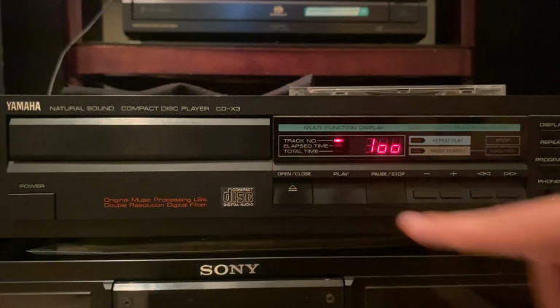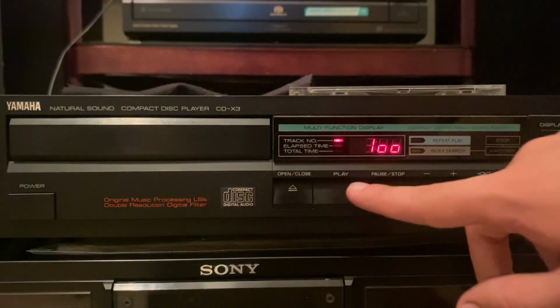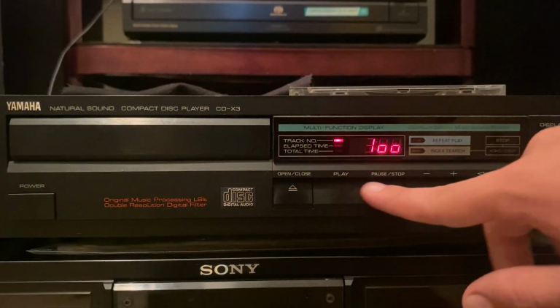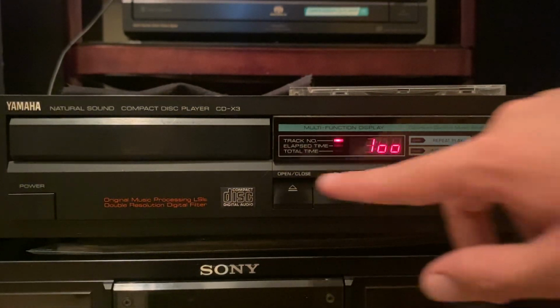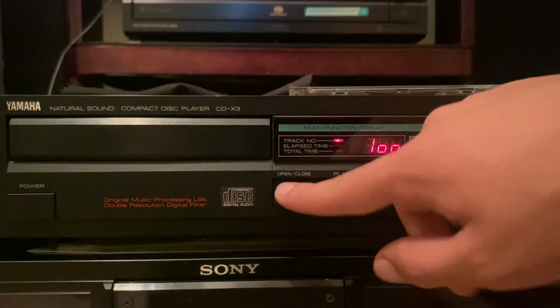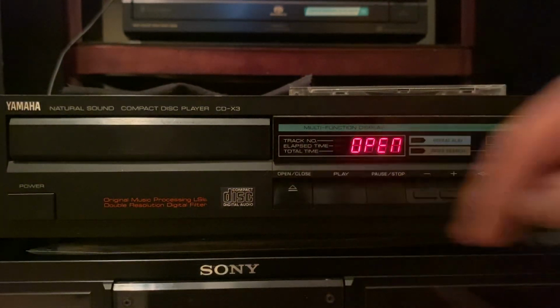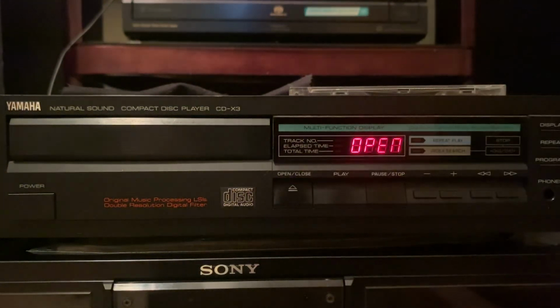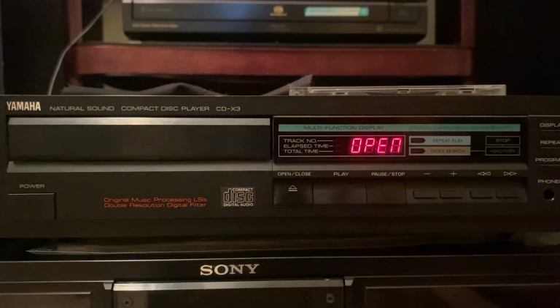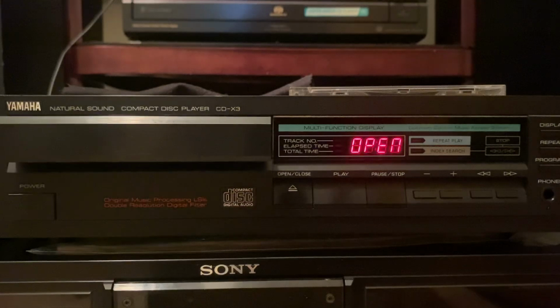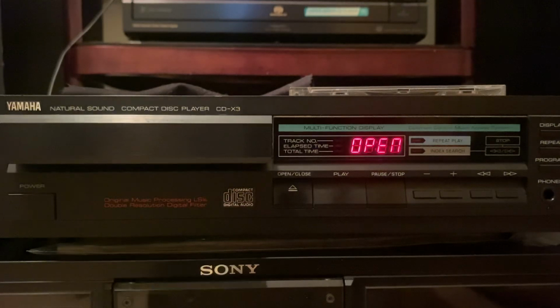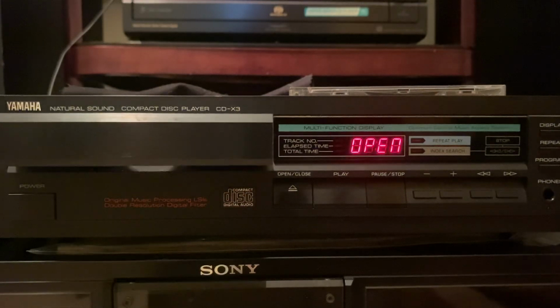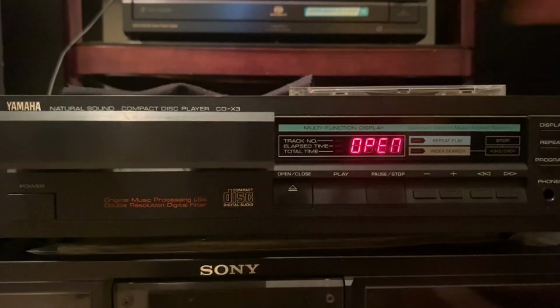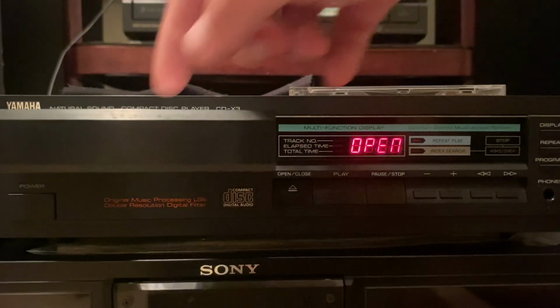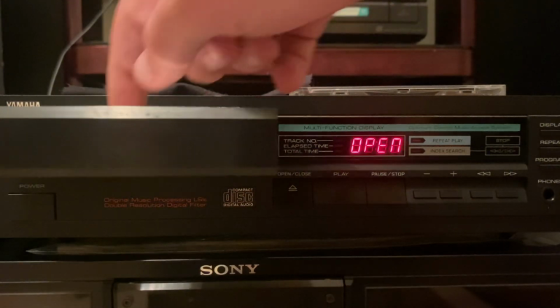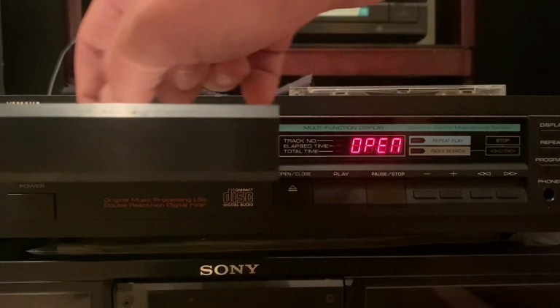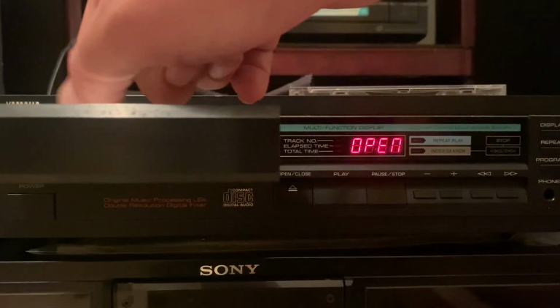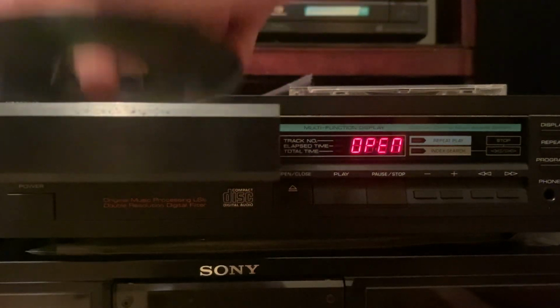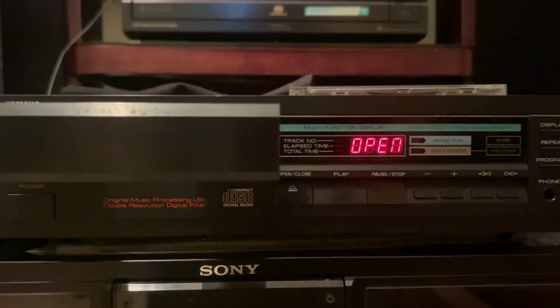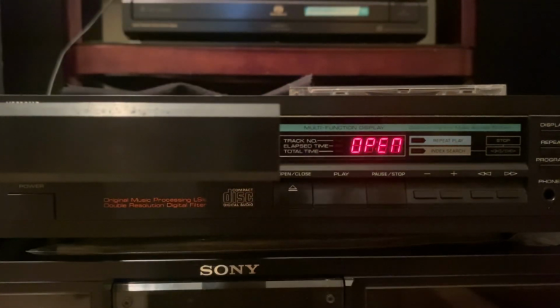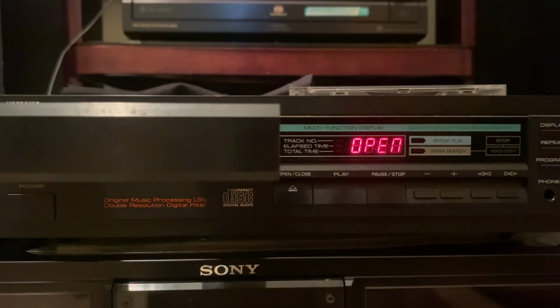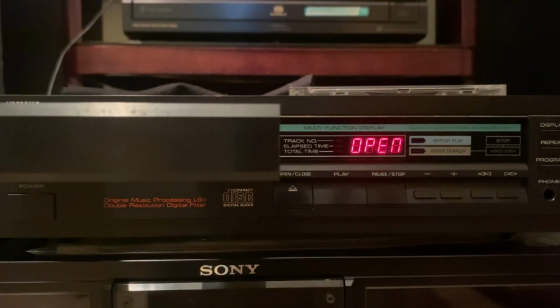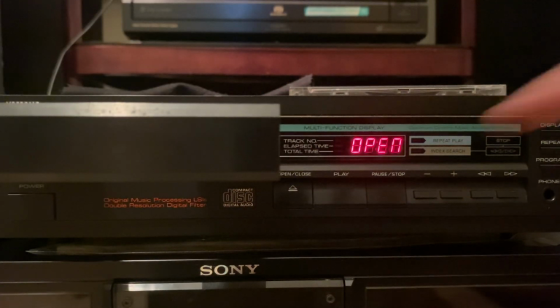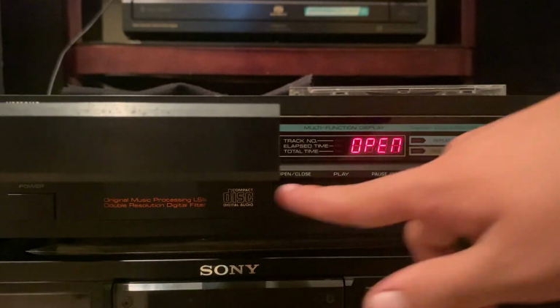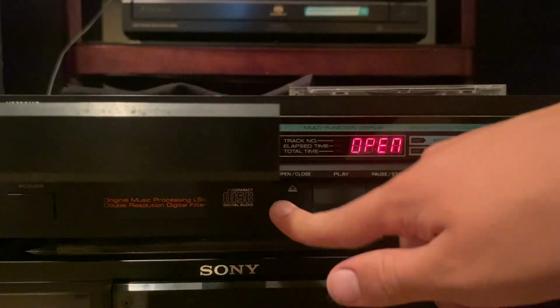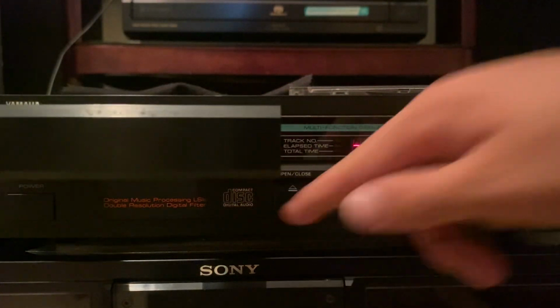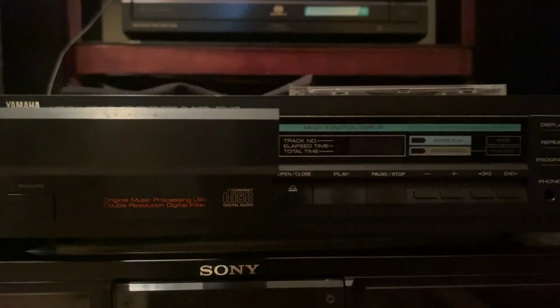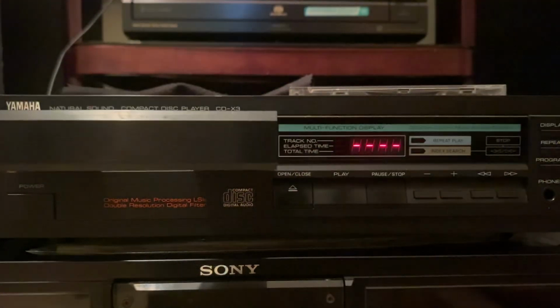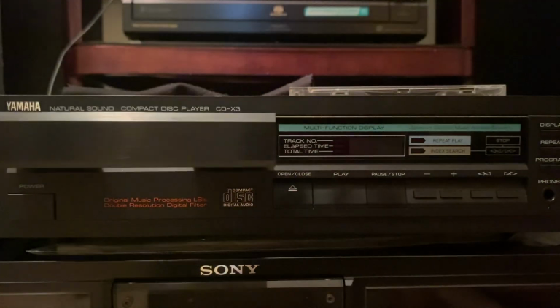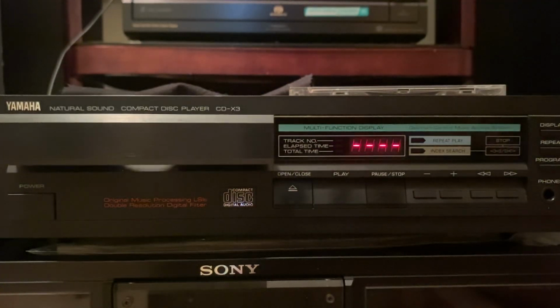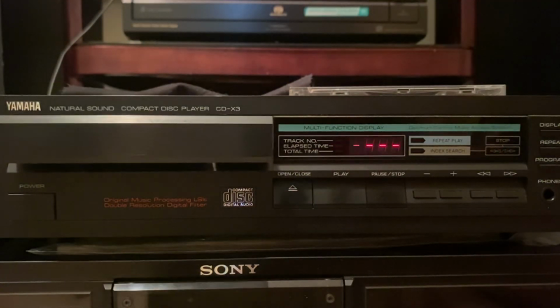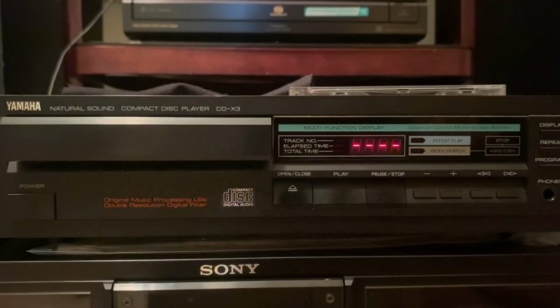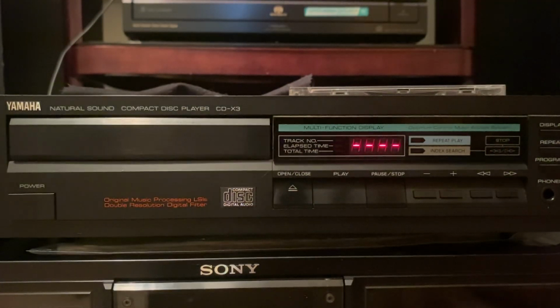So yeah, that's it. Plays good. That's all I really have to say. It's a CD player.